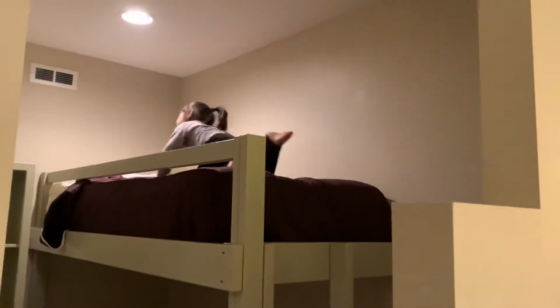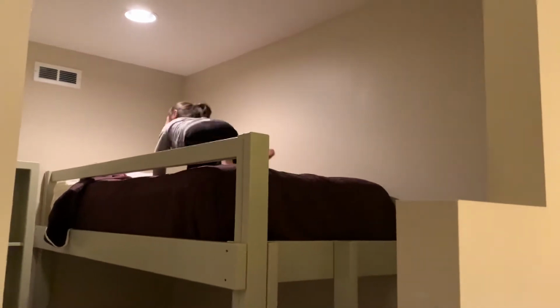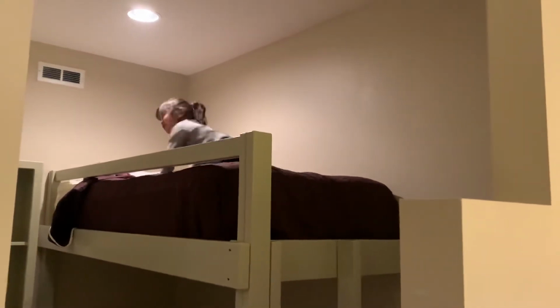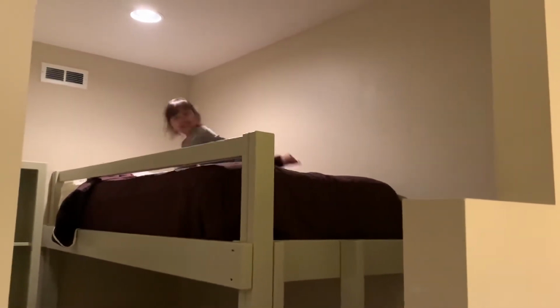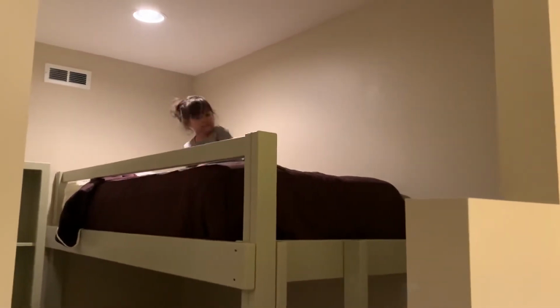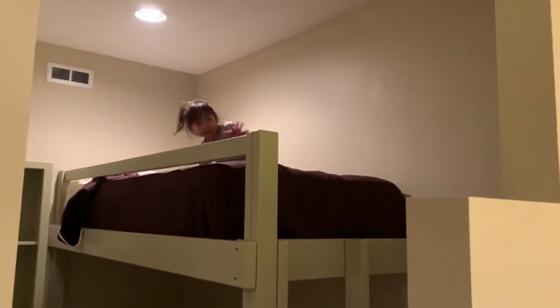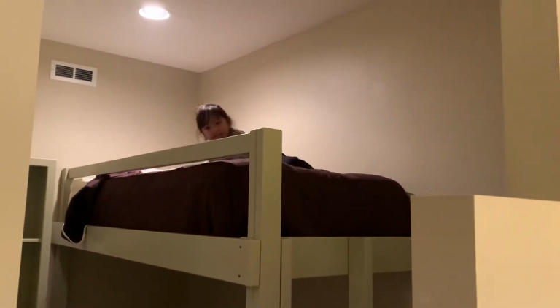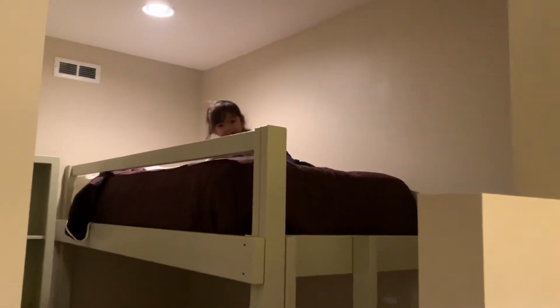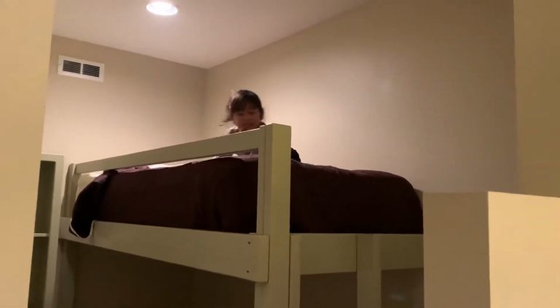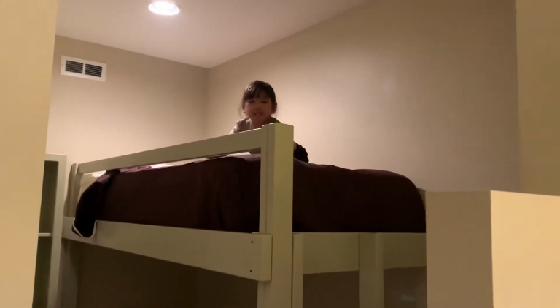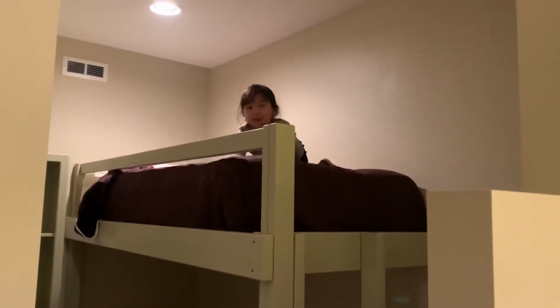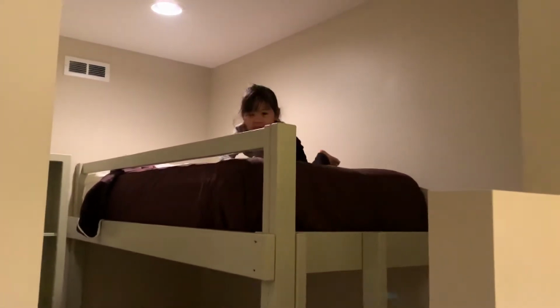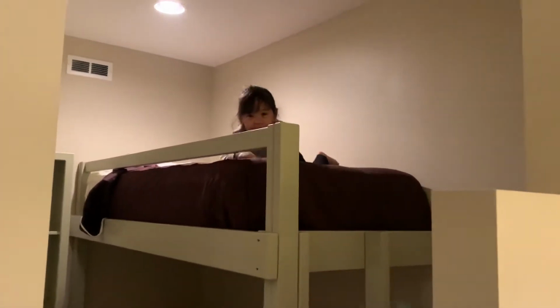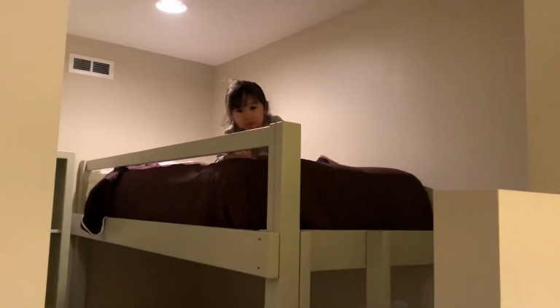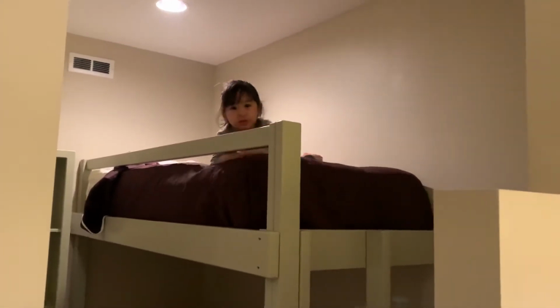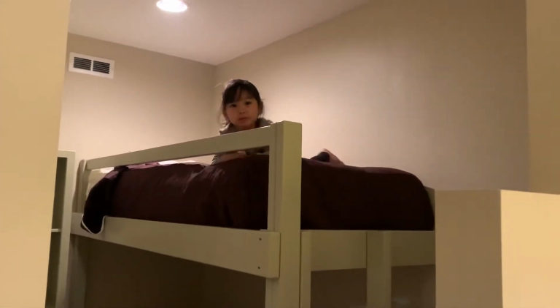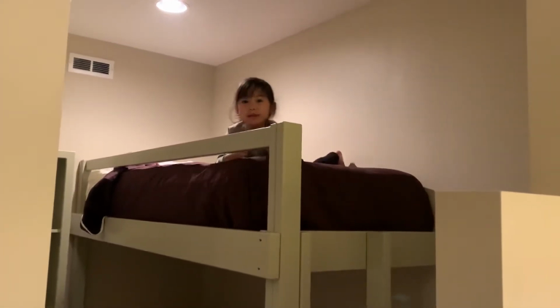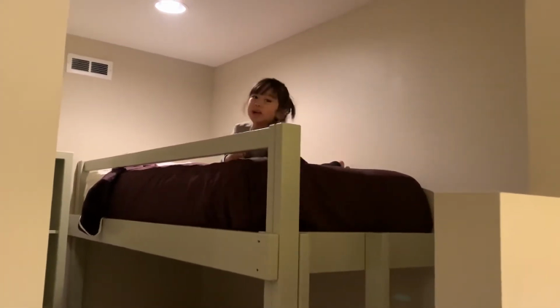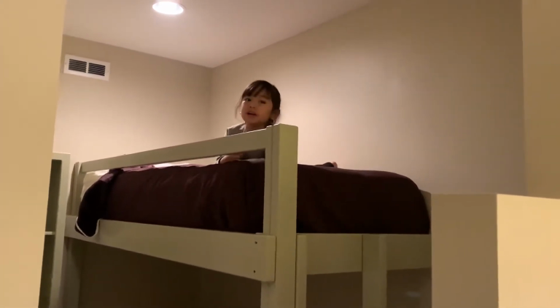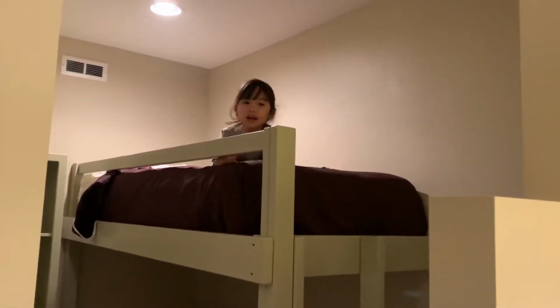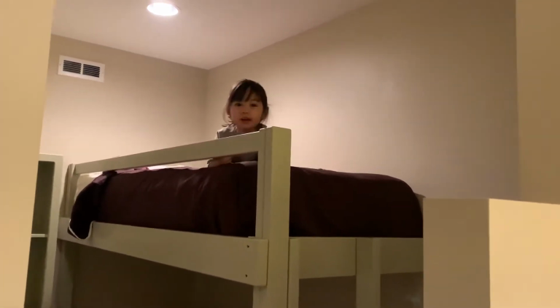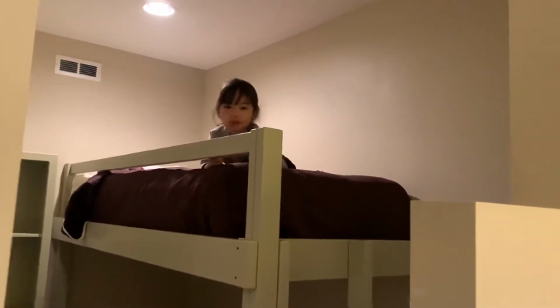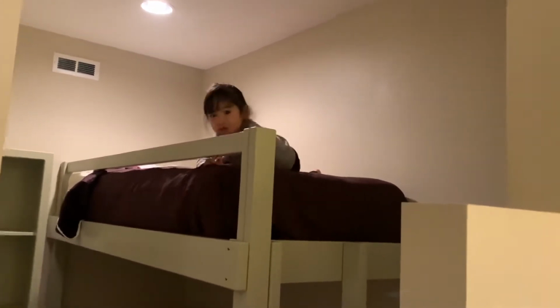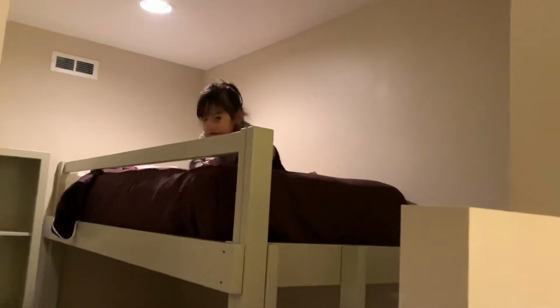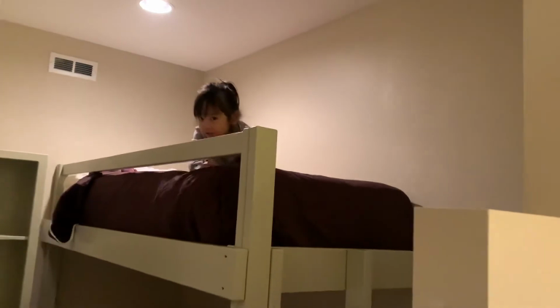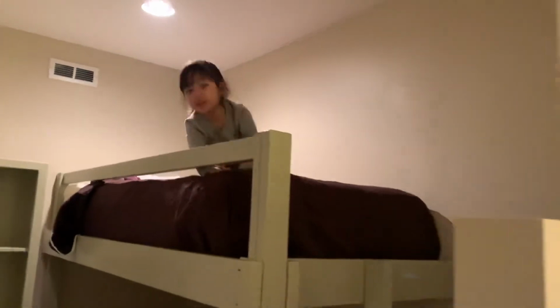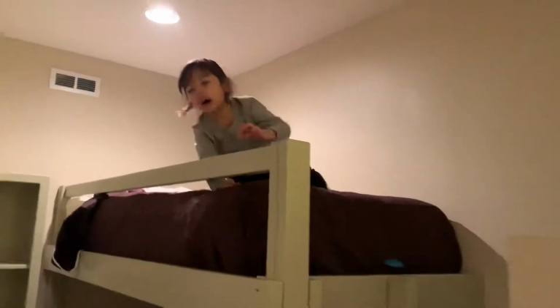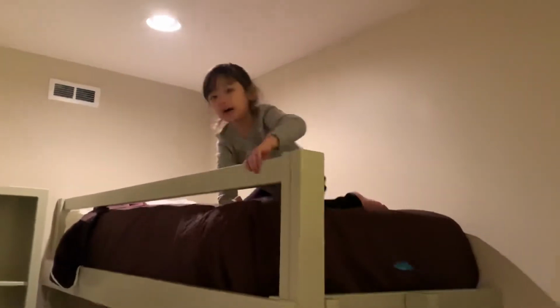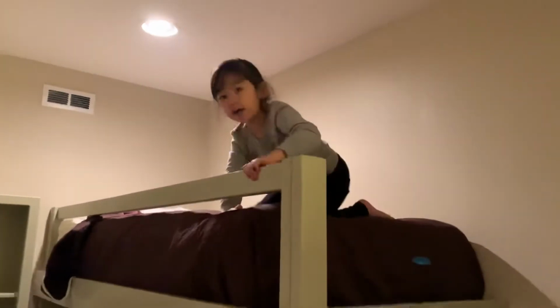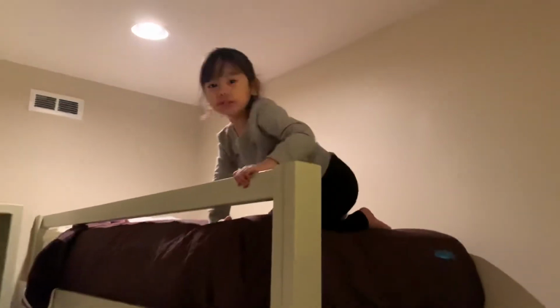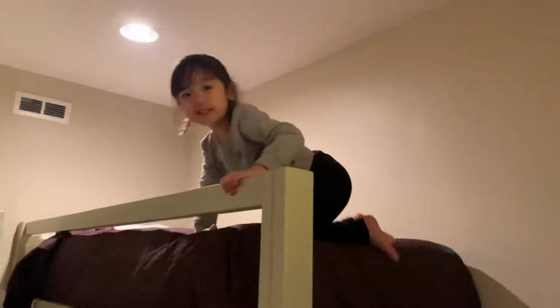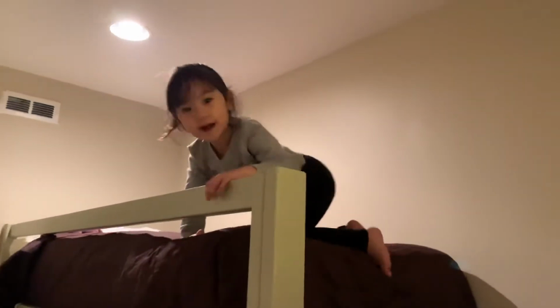So this is my room, and I'm going to show you how to get down.